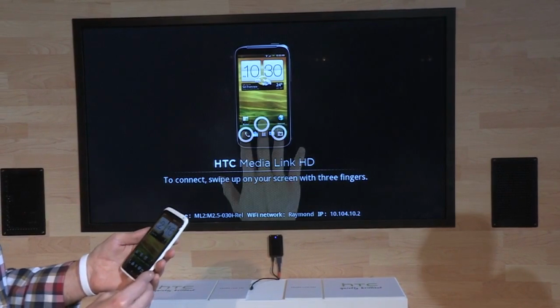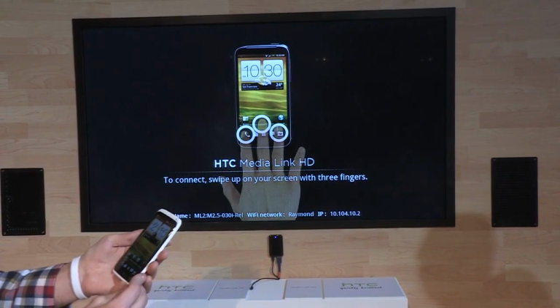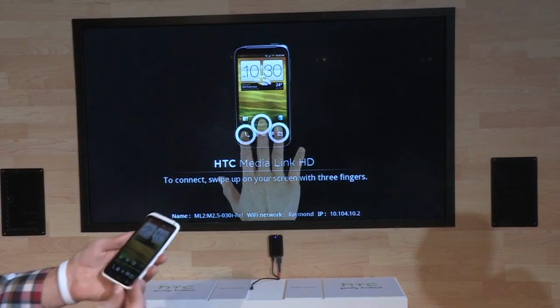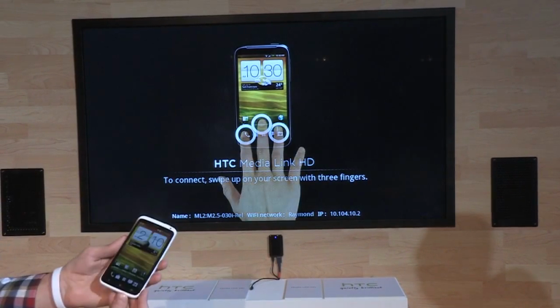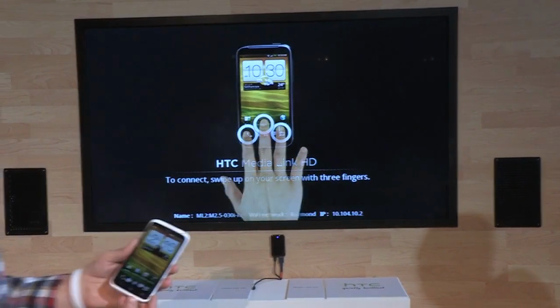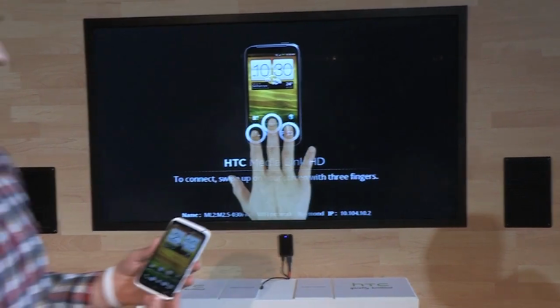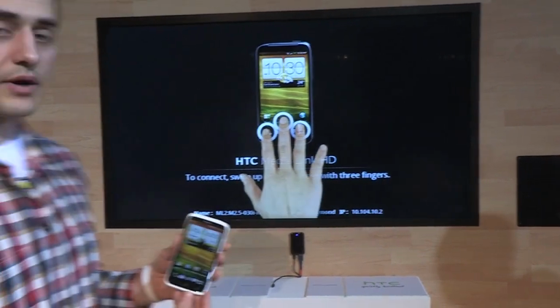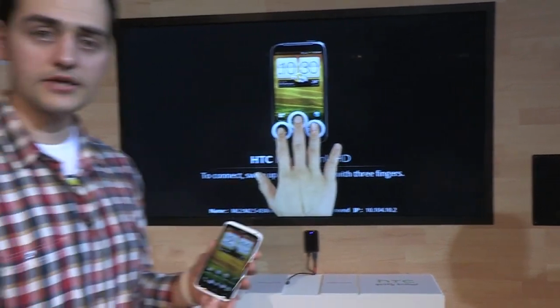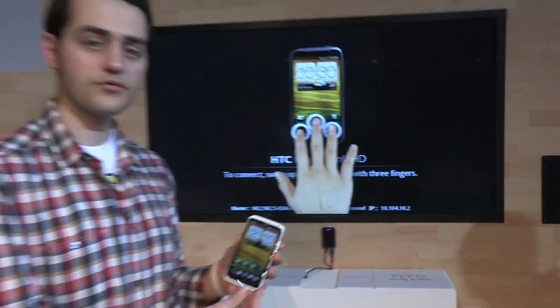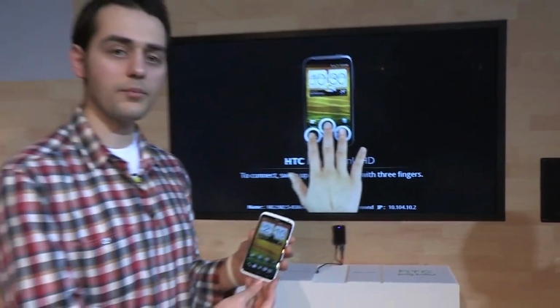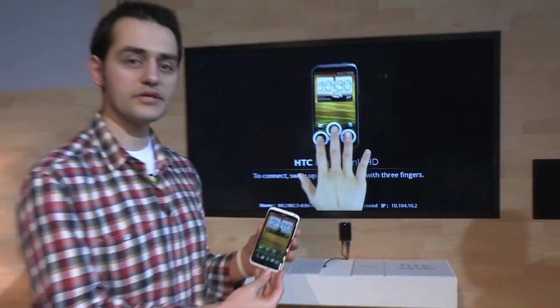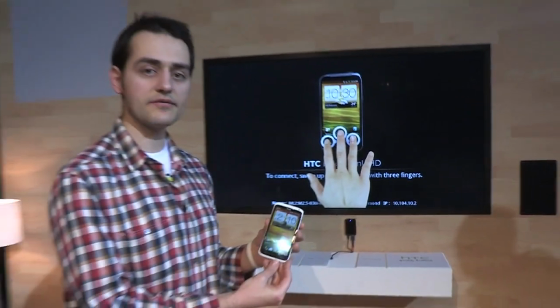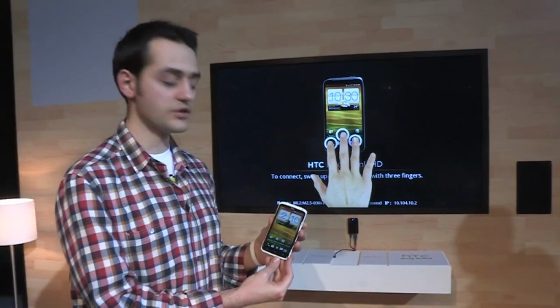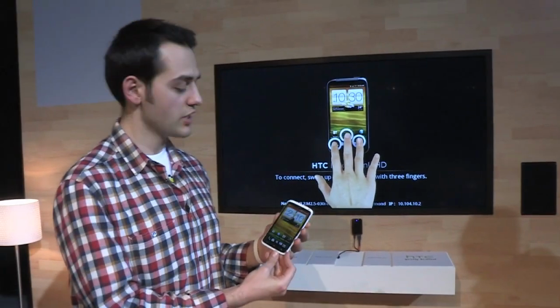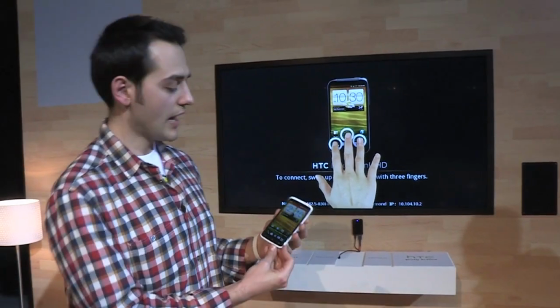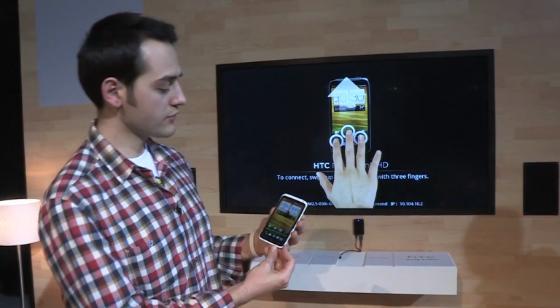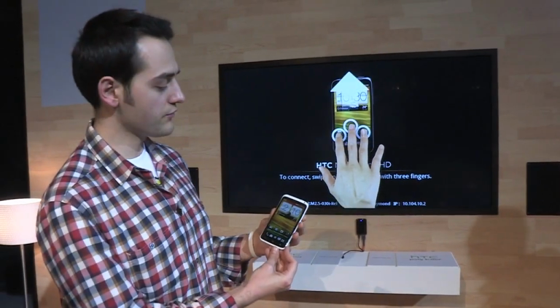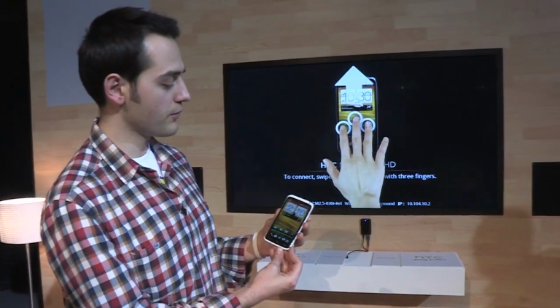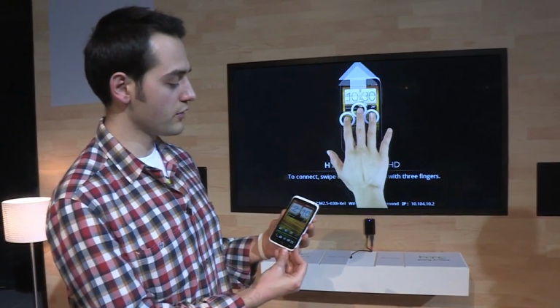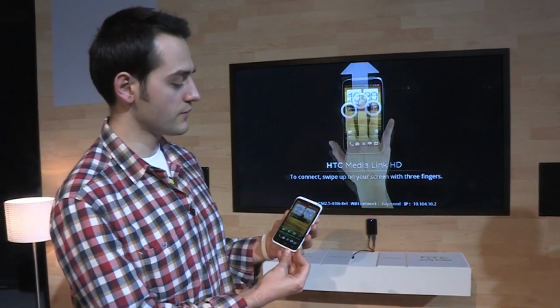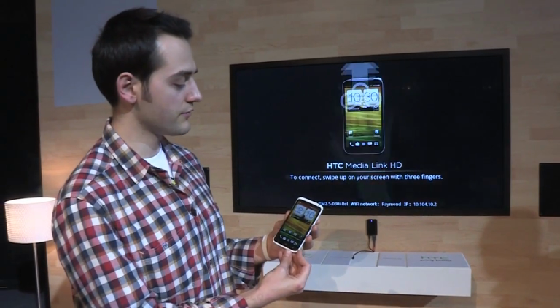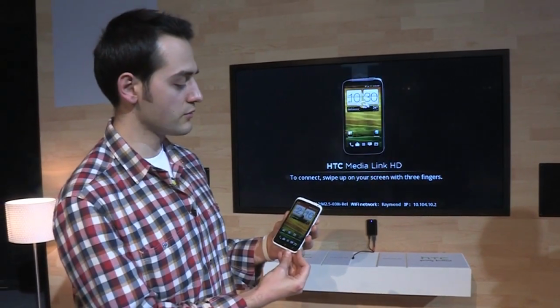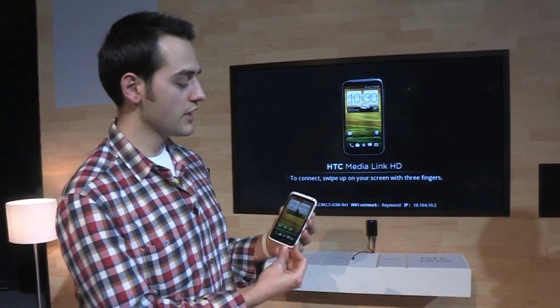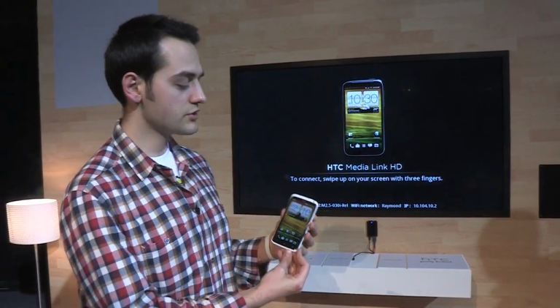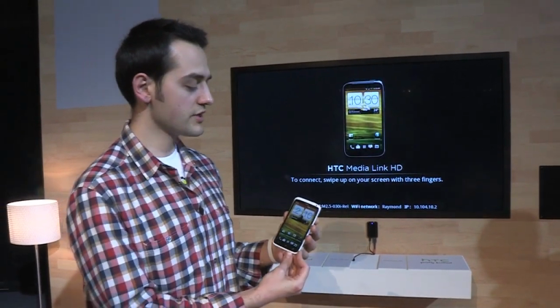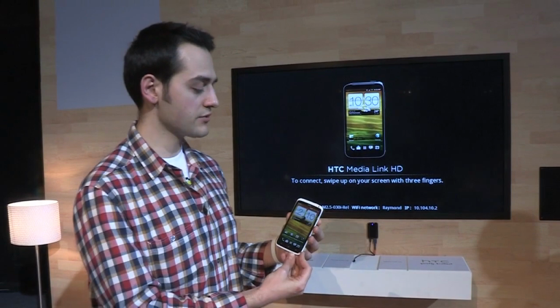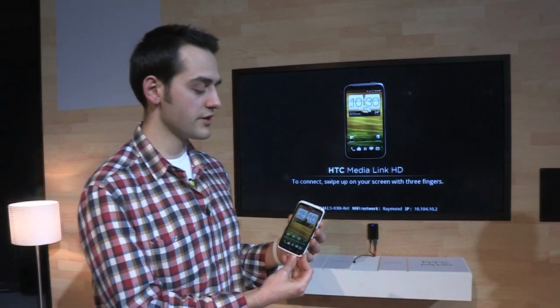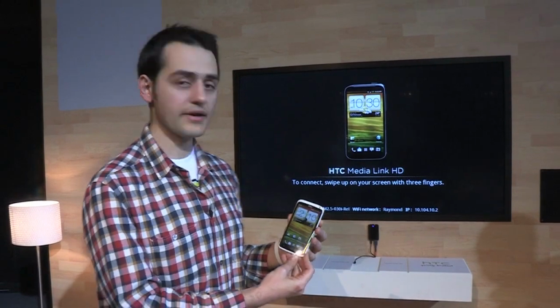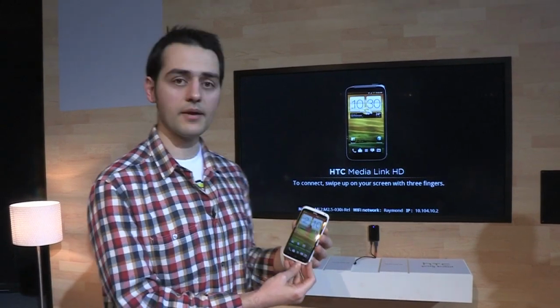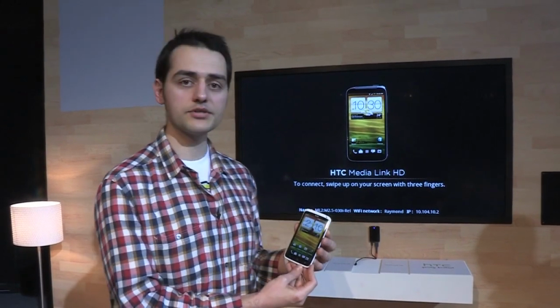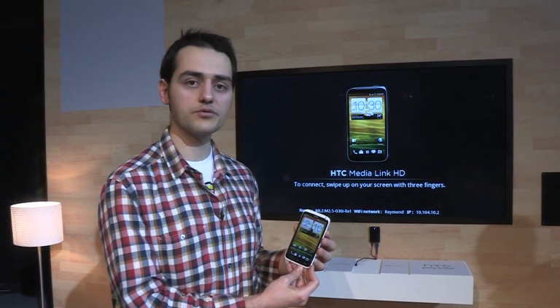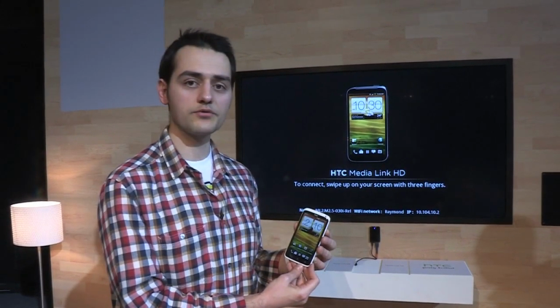So this is the HTC One X — a 4.7 inch Android 4.0 smartphone, just announced here at MWC 2012.